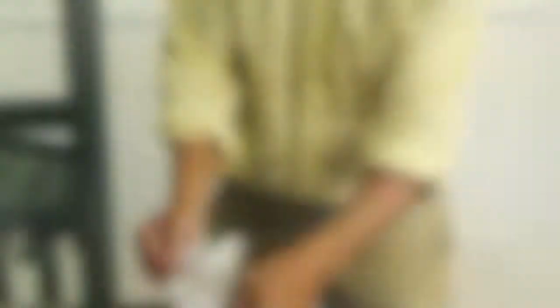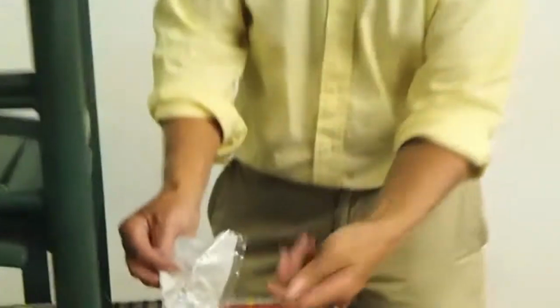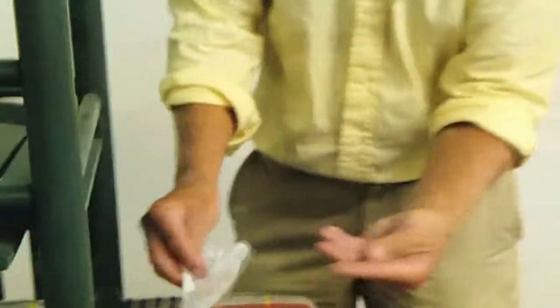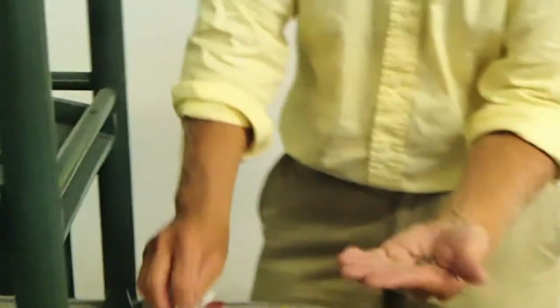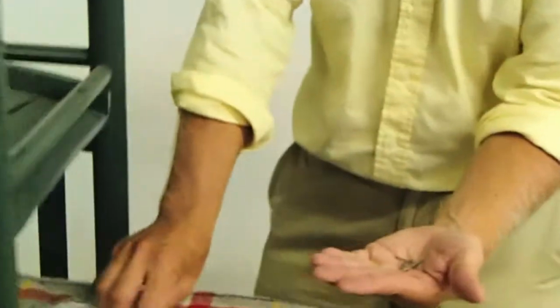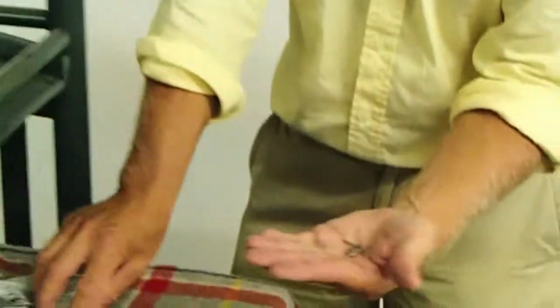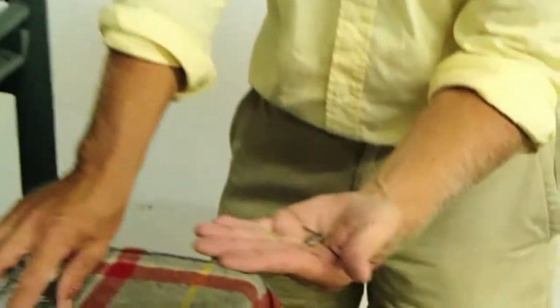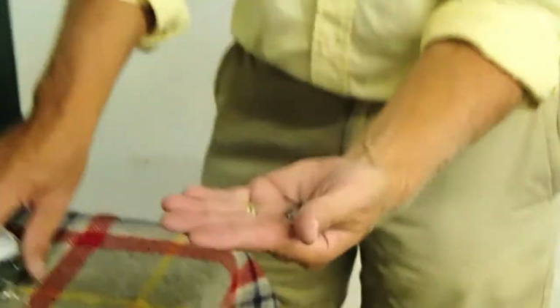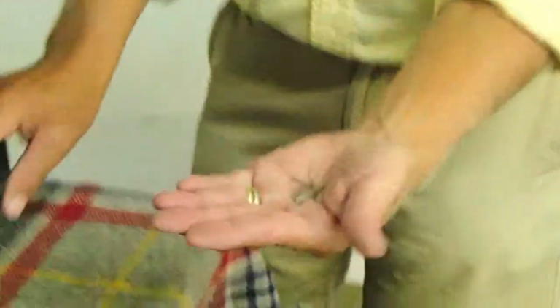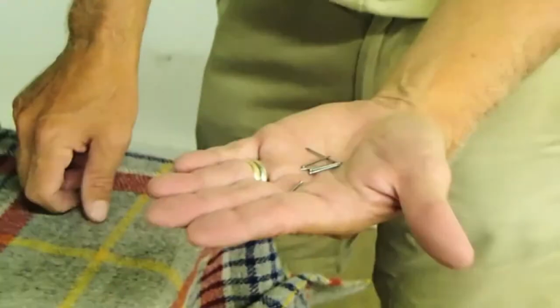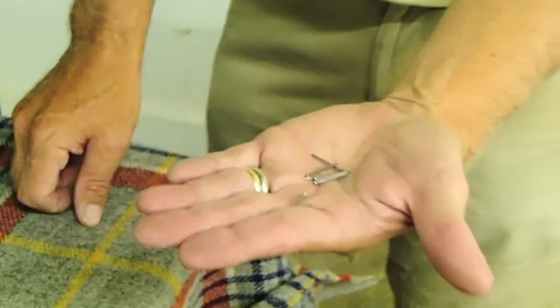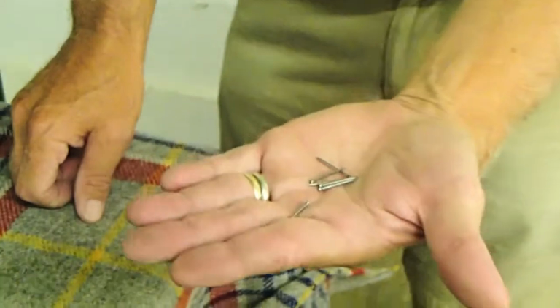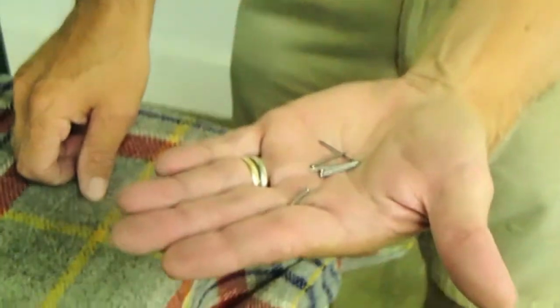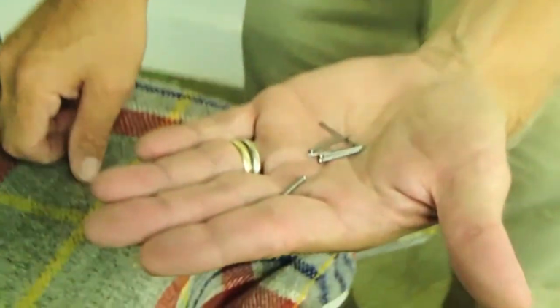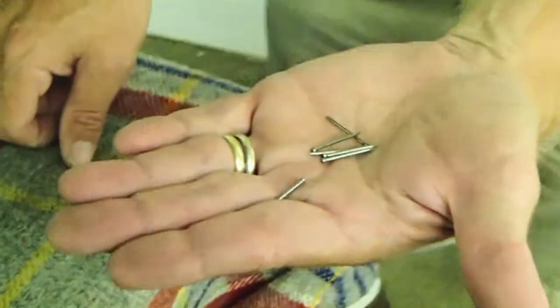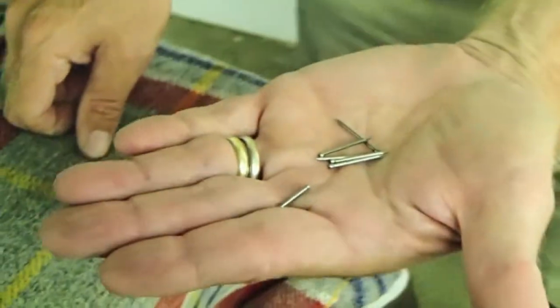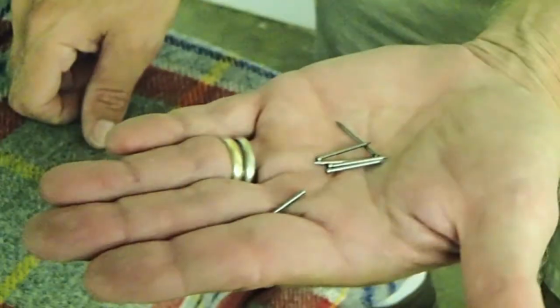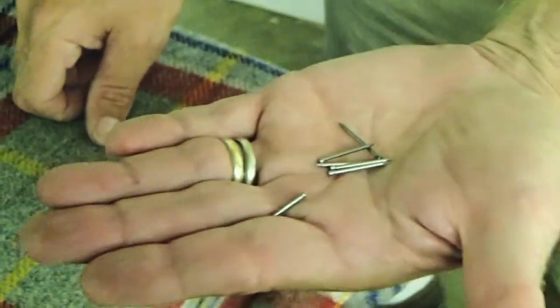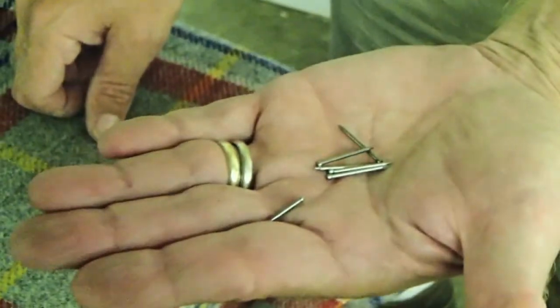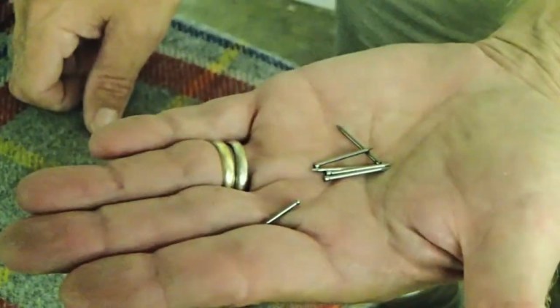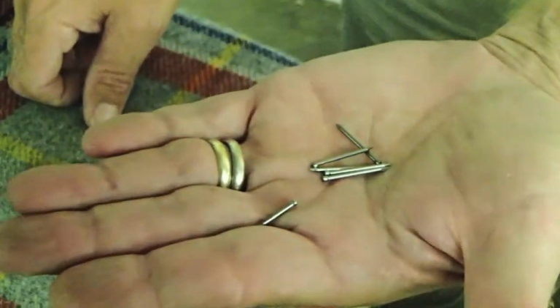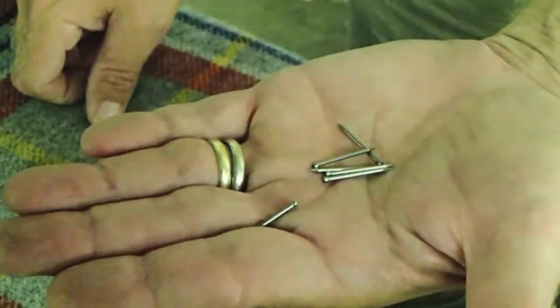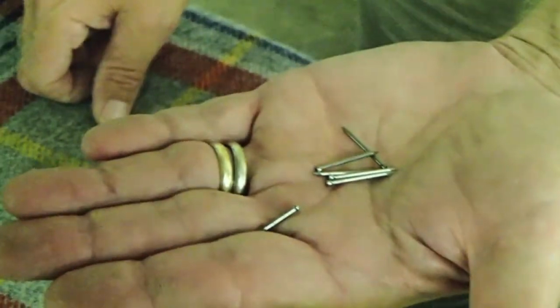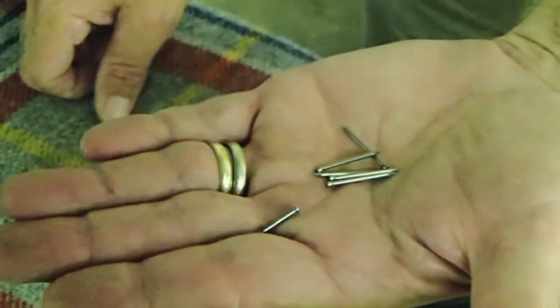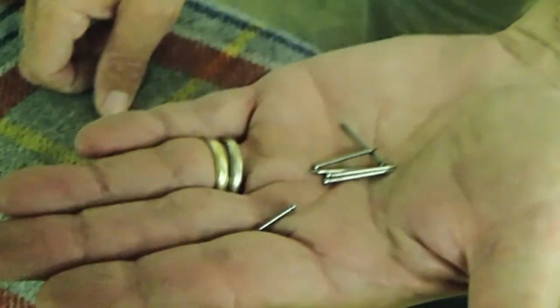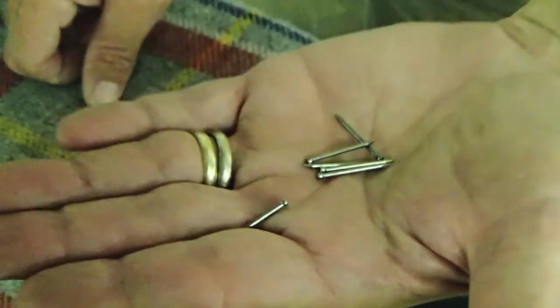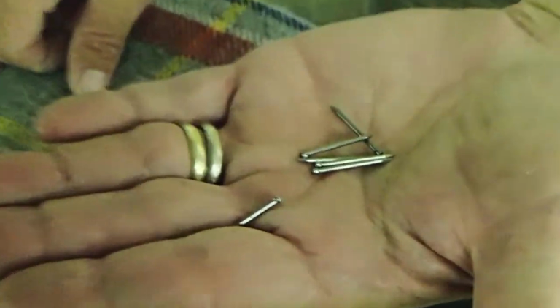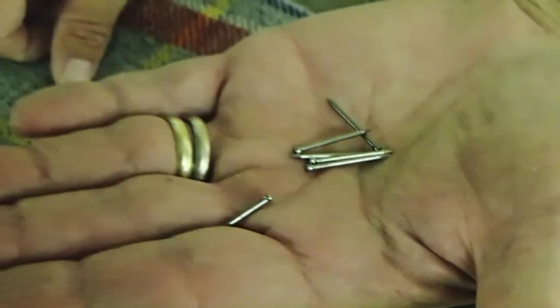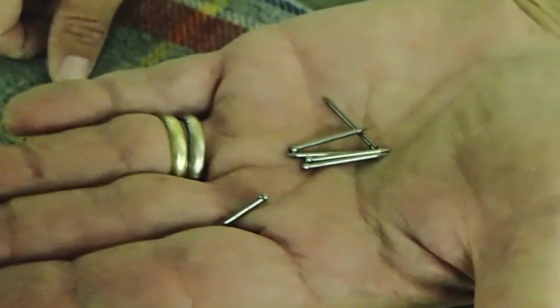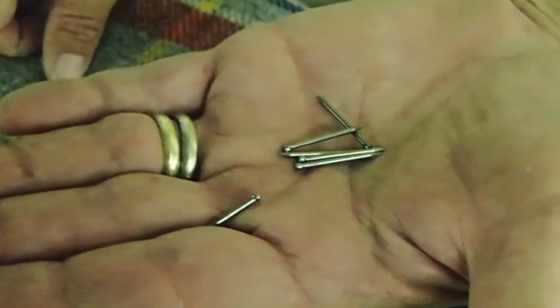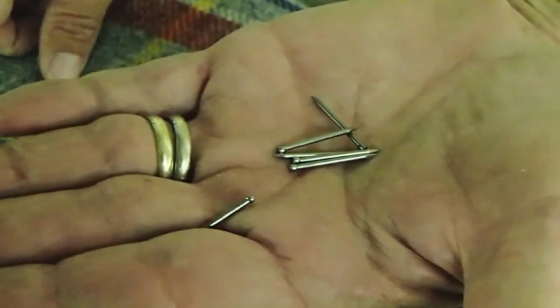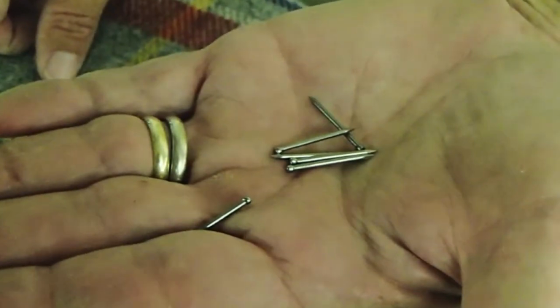Inside the instruction bag, you will find nails that you will use to attach the runners to the rocking chair.